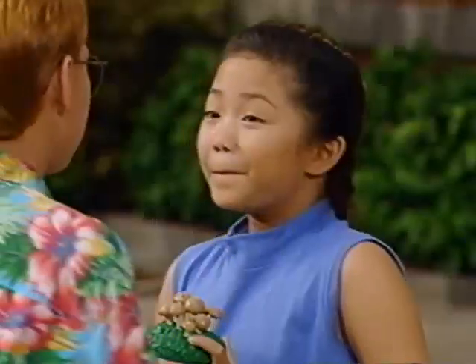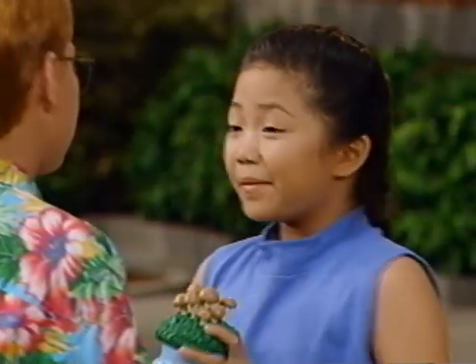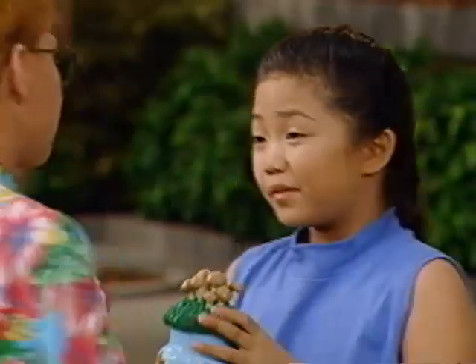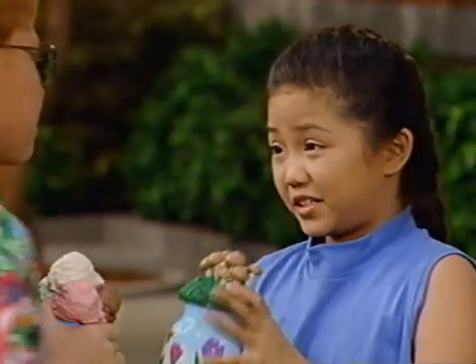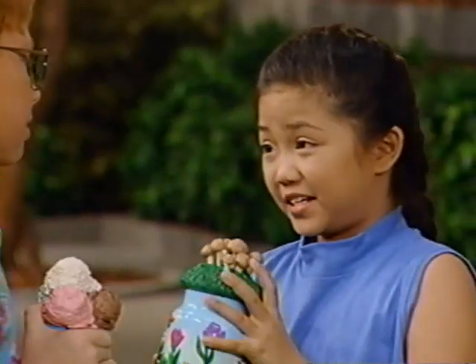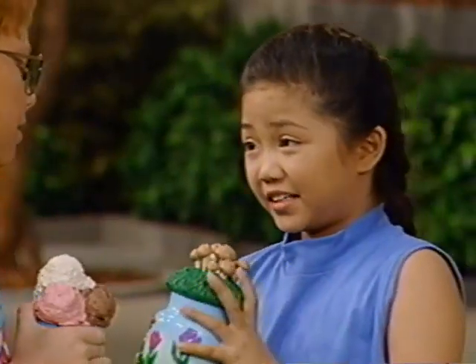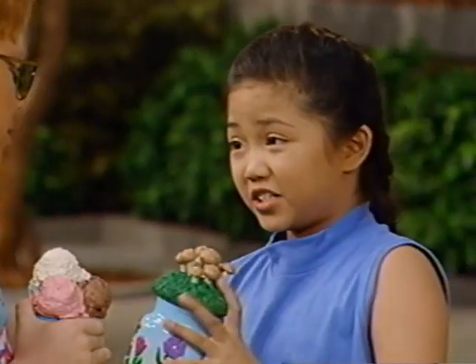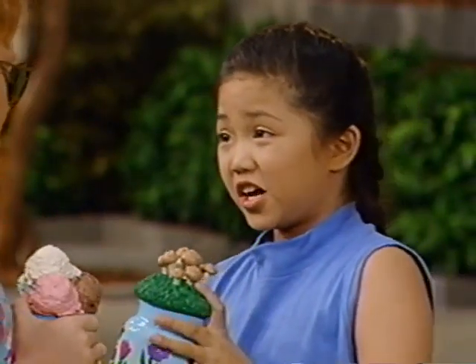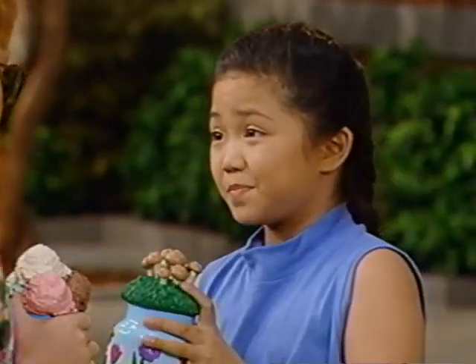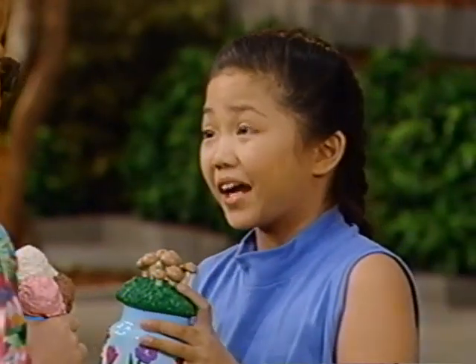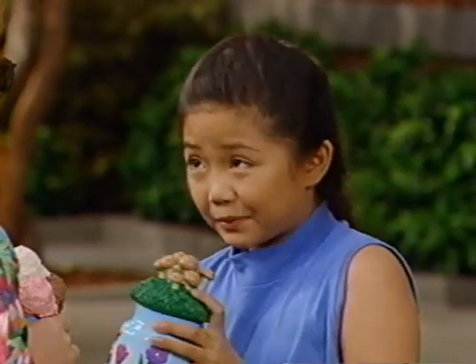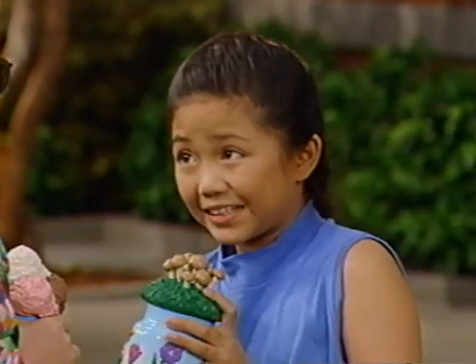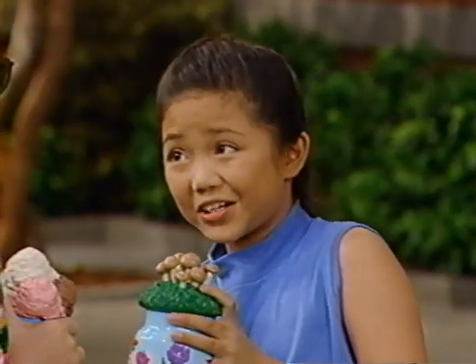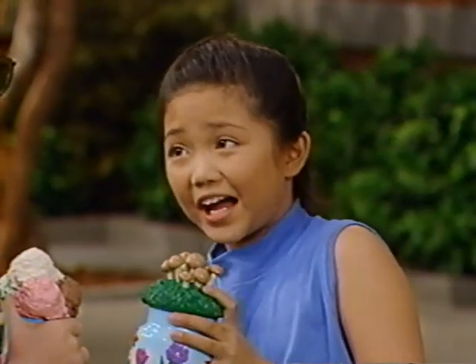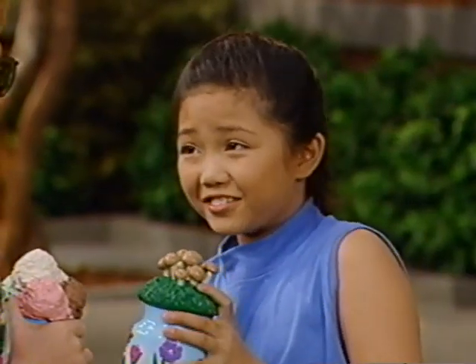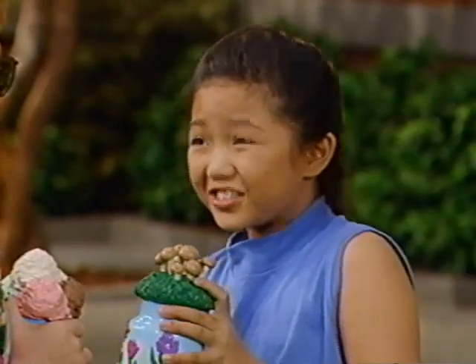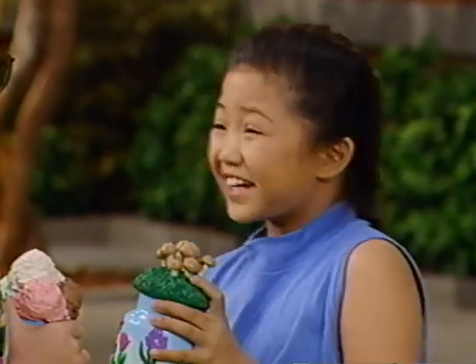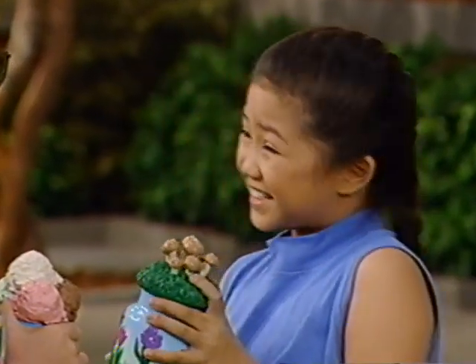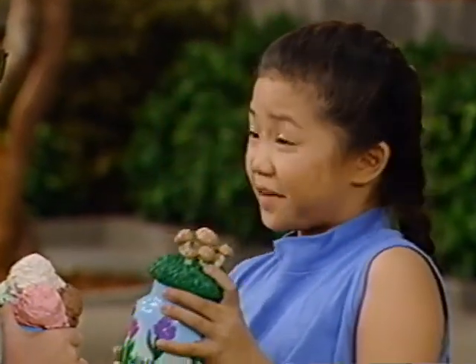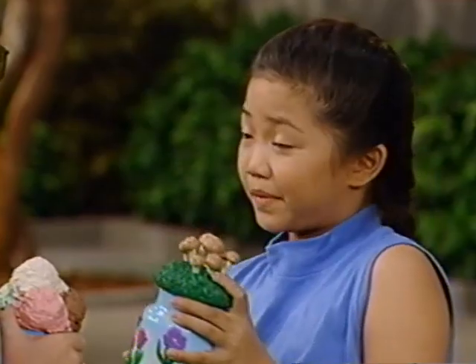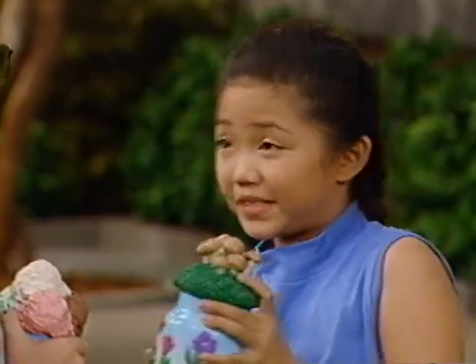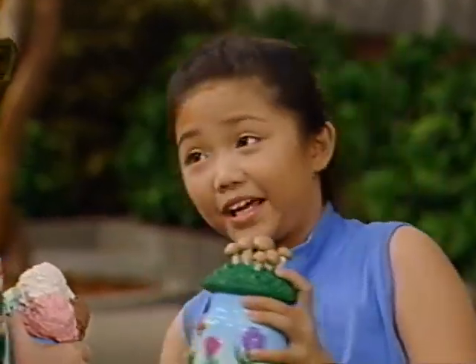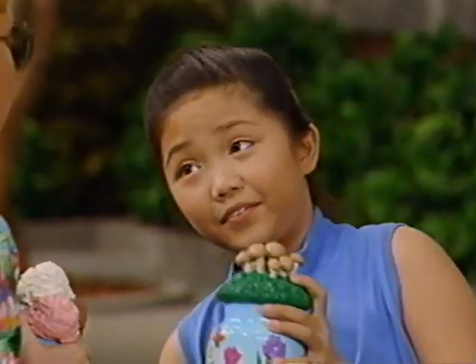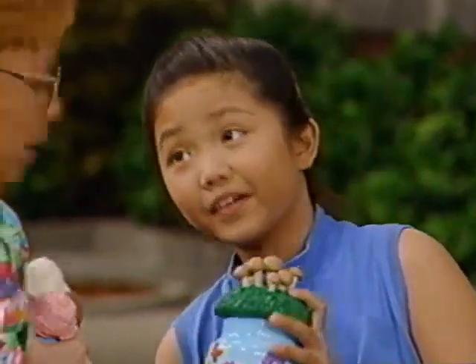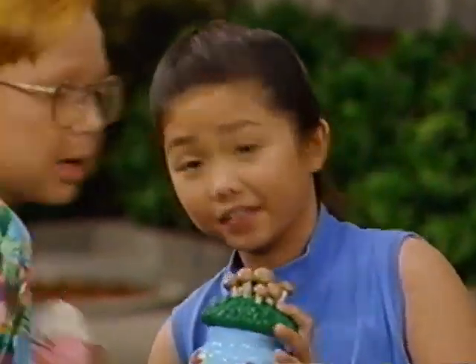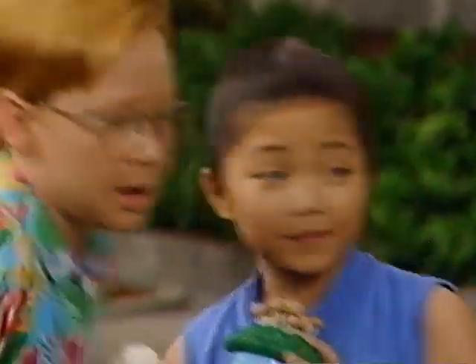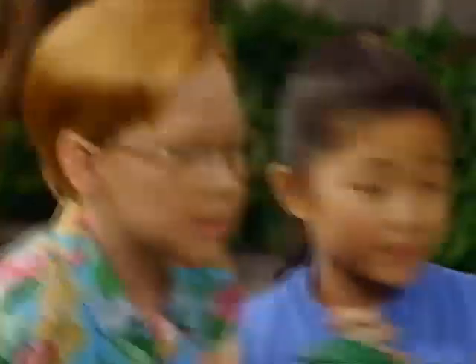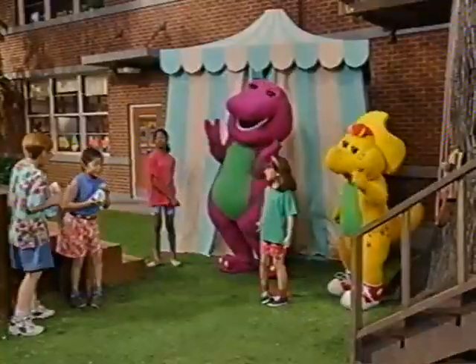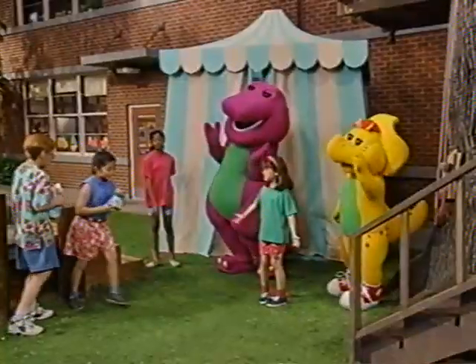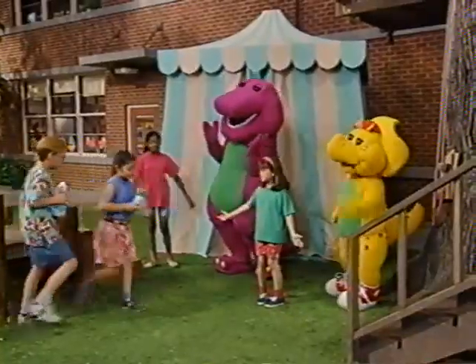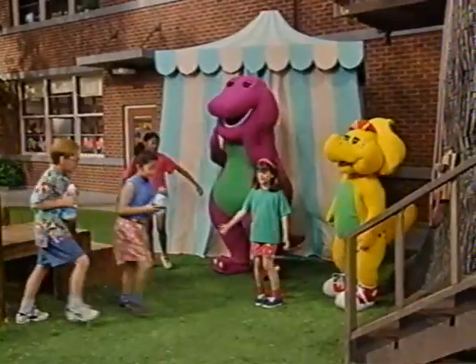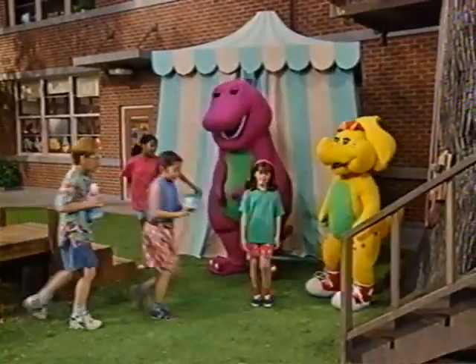Maybe we should take these jars back up to the treehouse, just to keep them safe. Good idea! Okay.